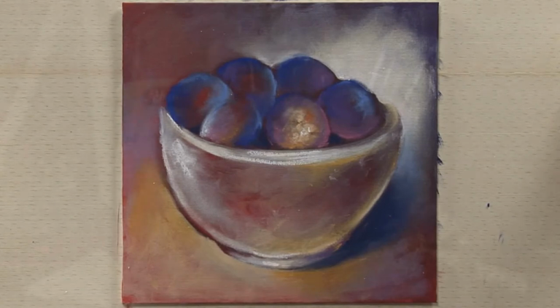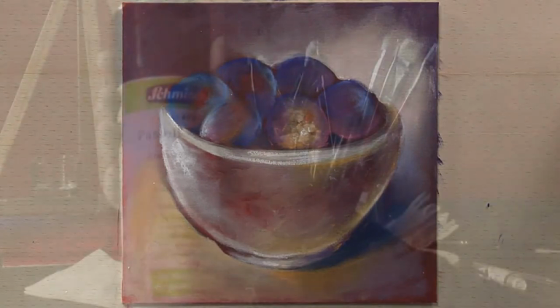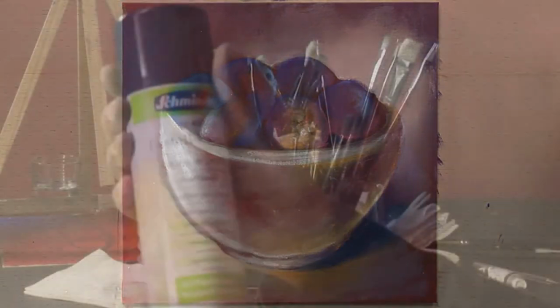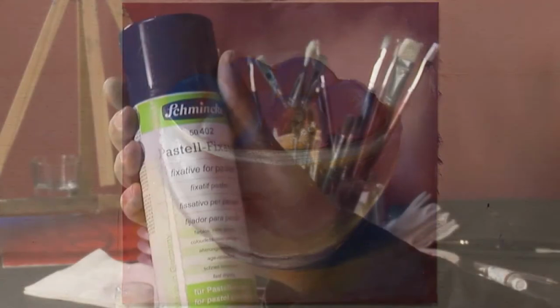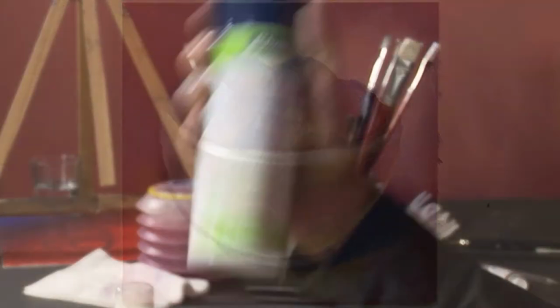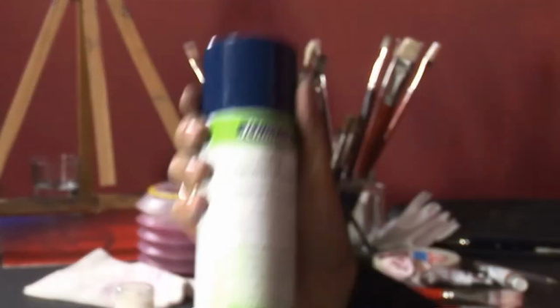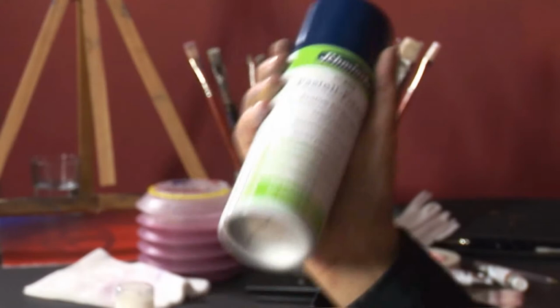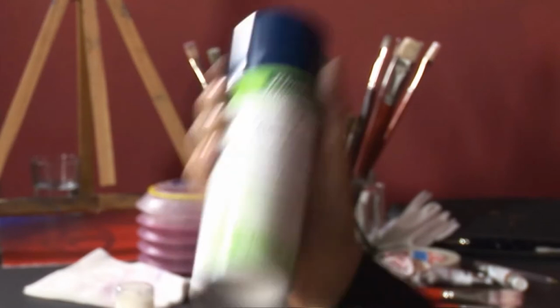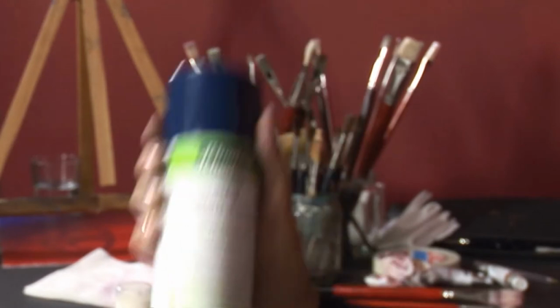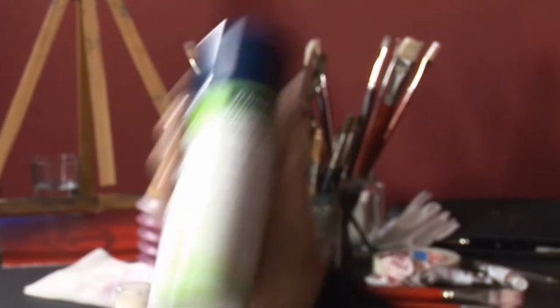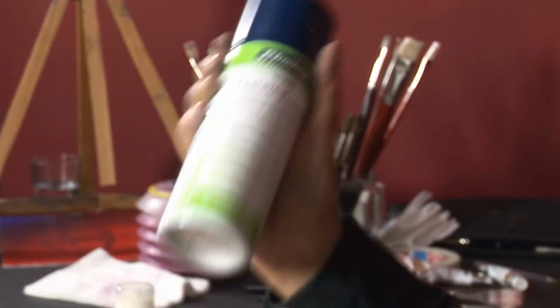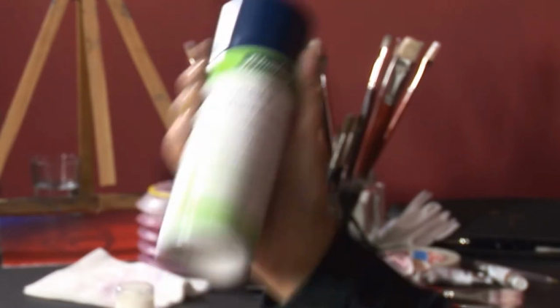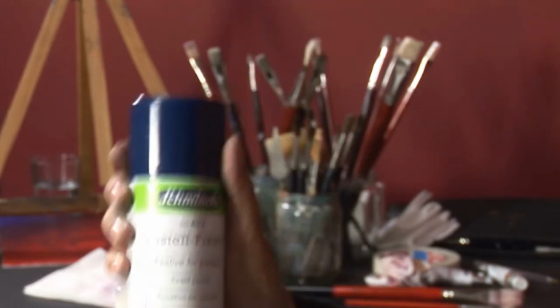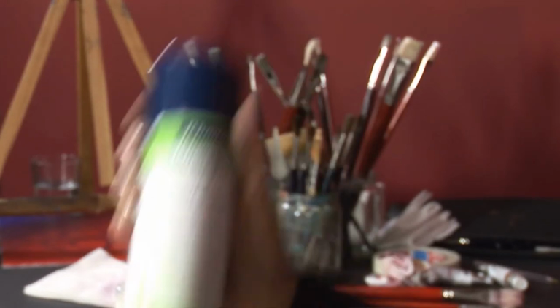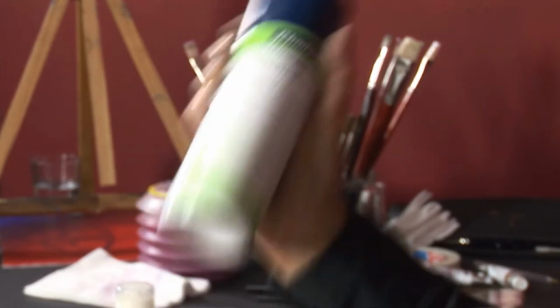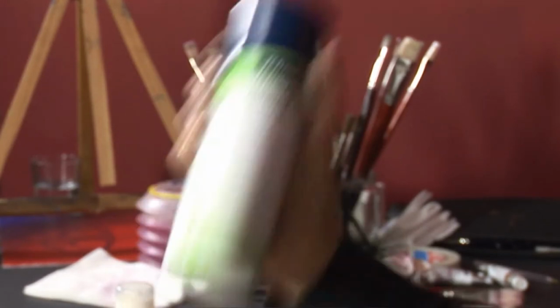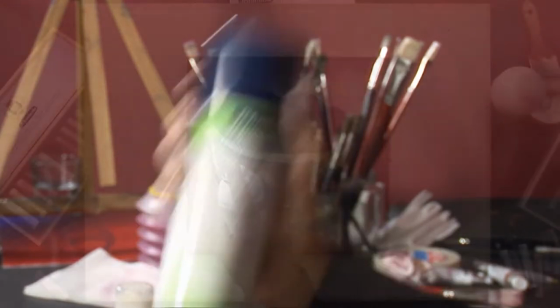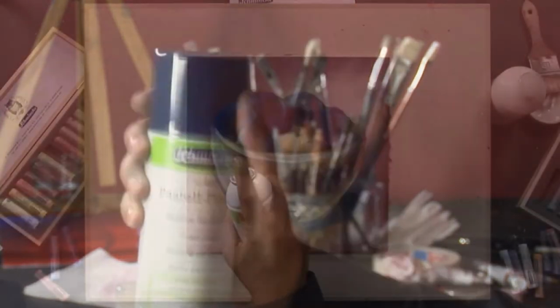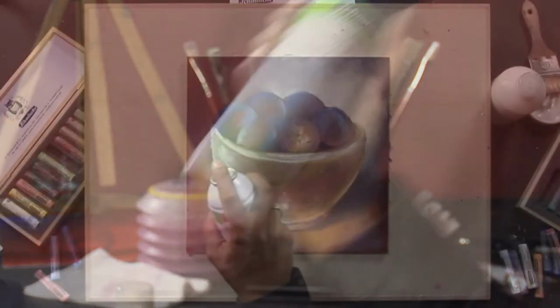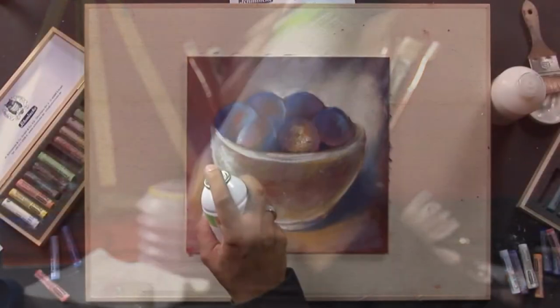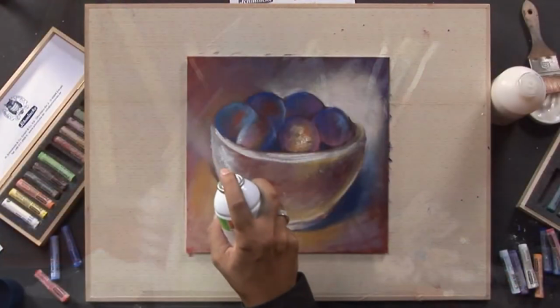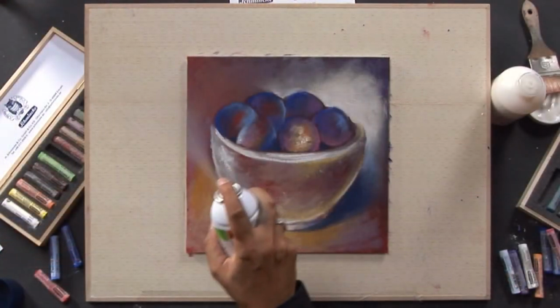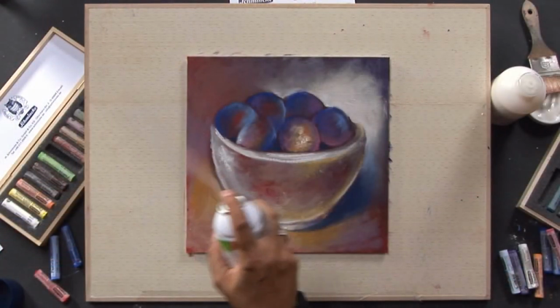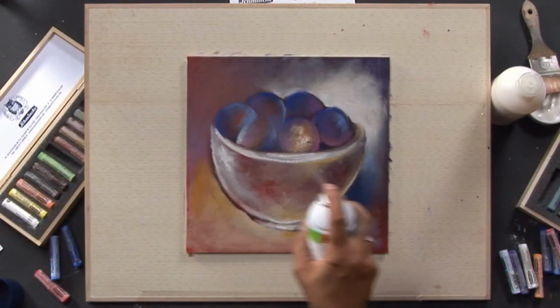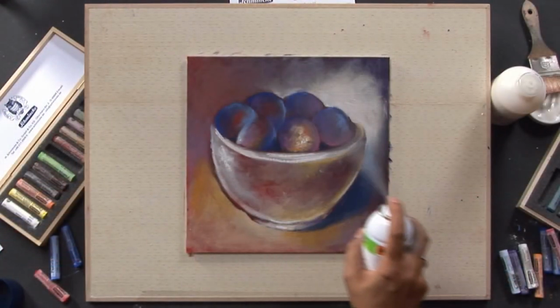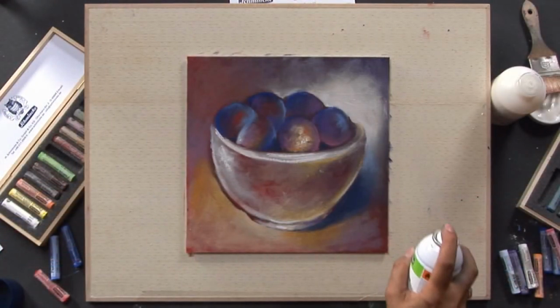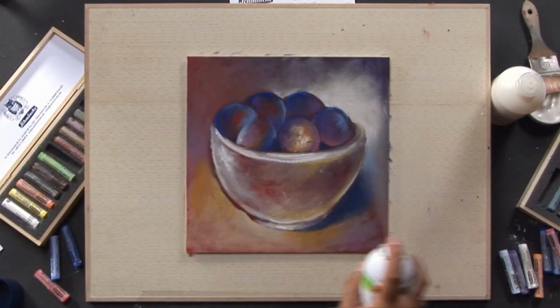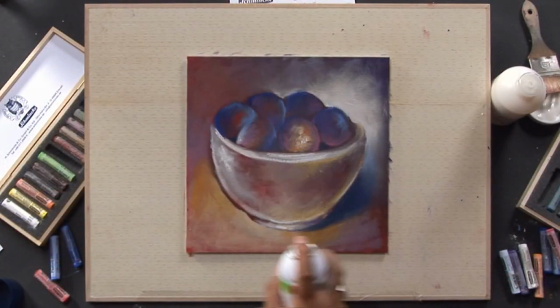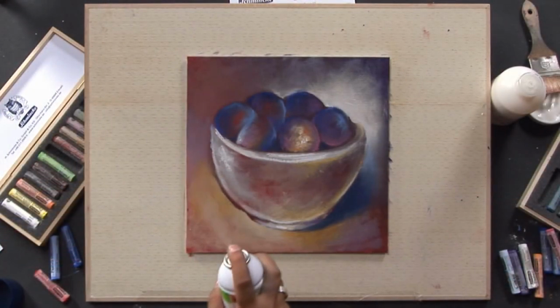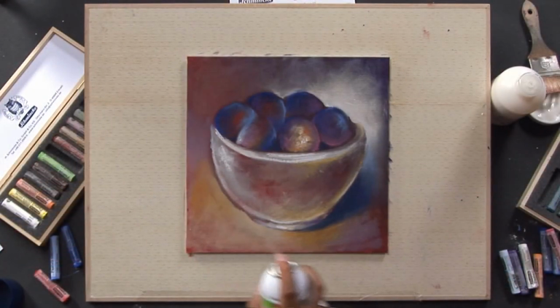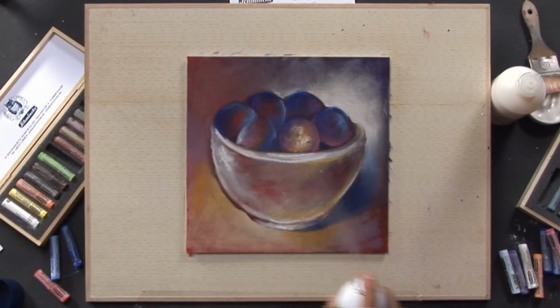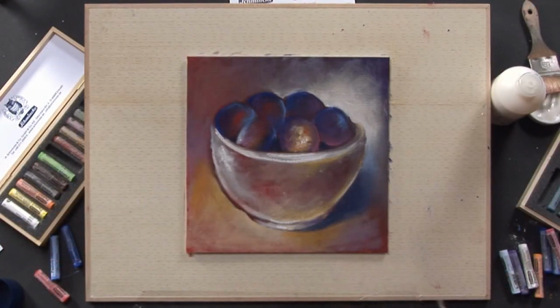Afterwards, the pastel painting should be protected with Schminke Aero Spray fixative for pastels.